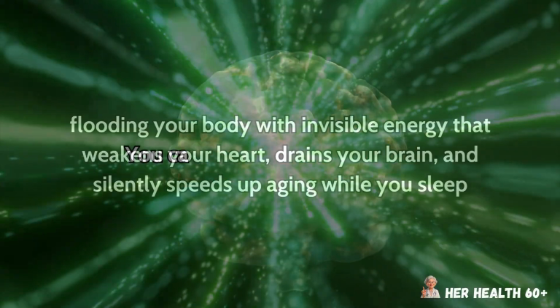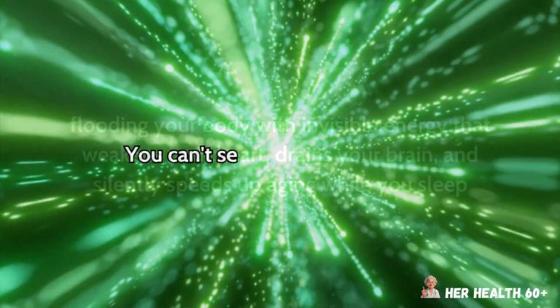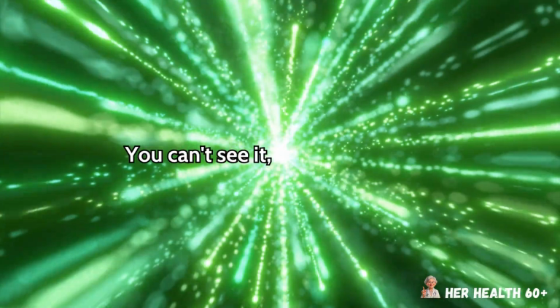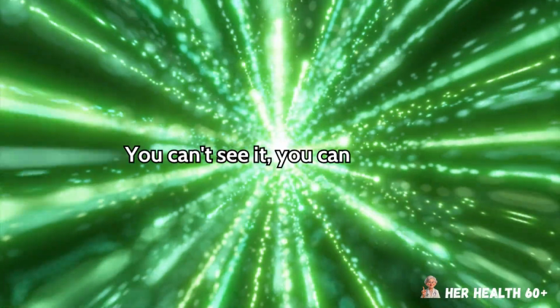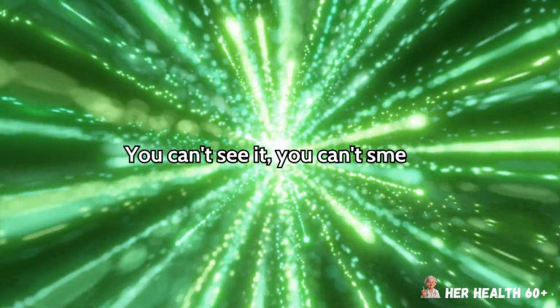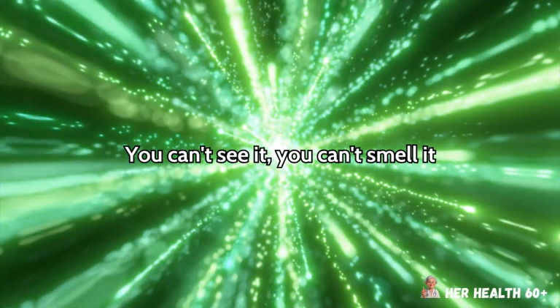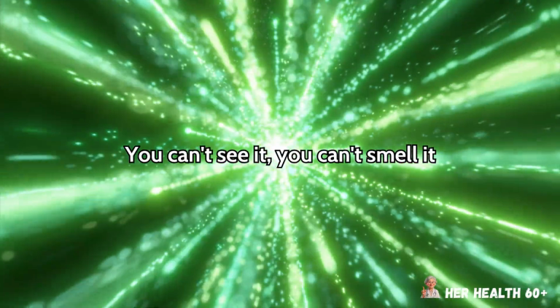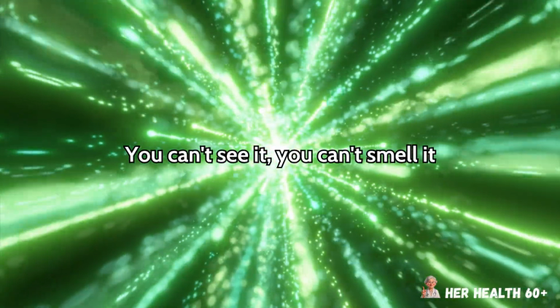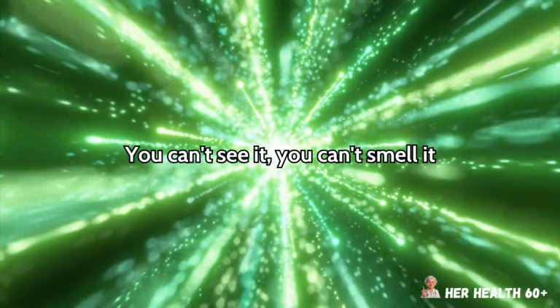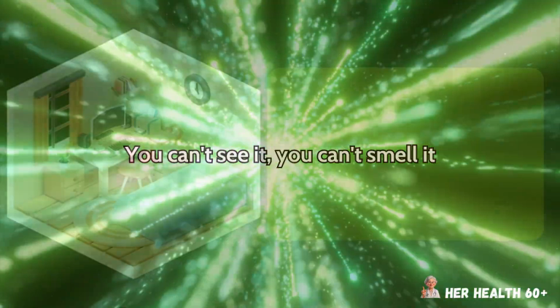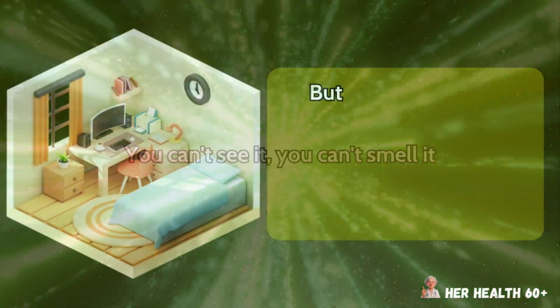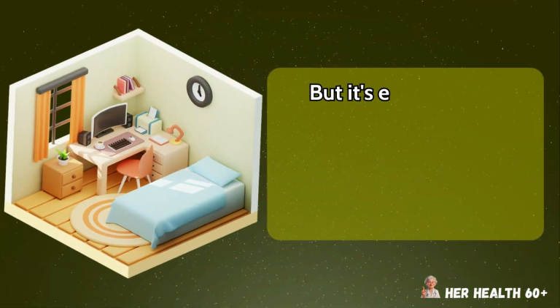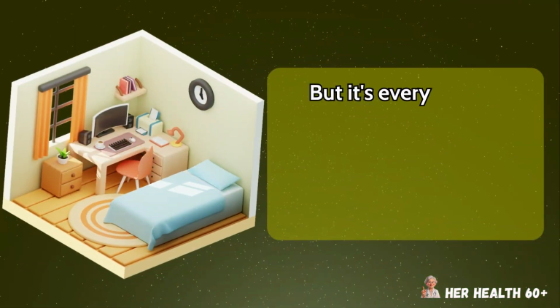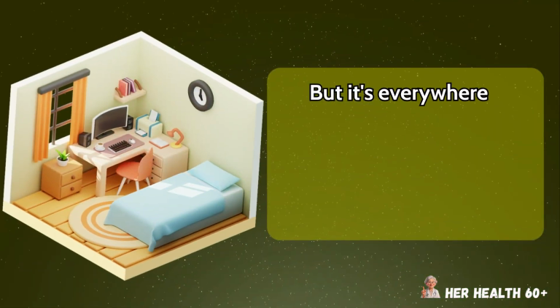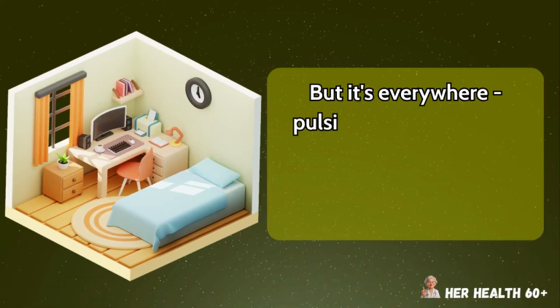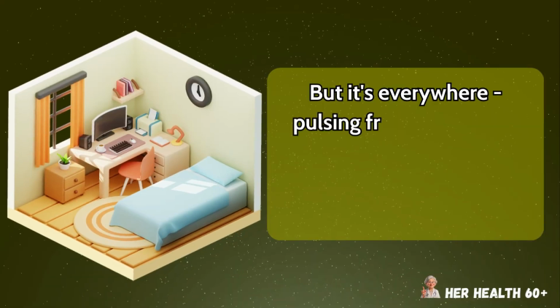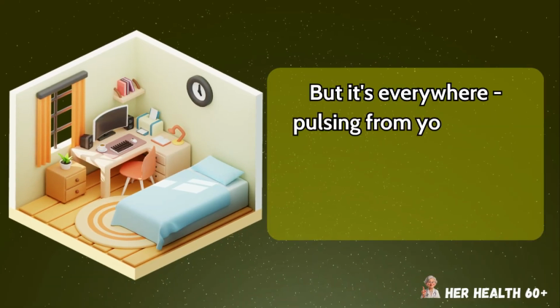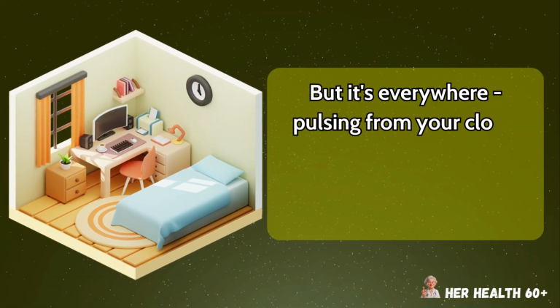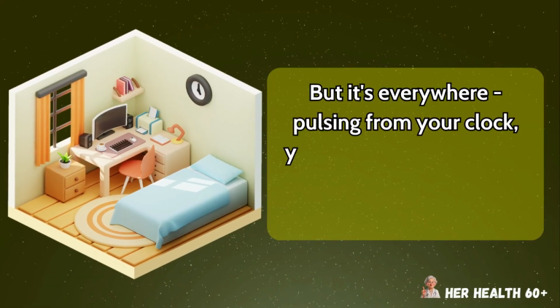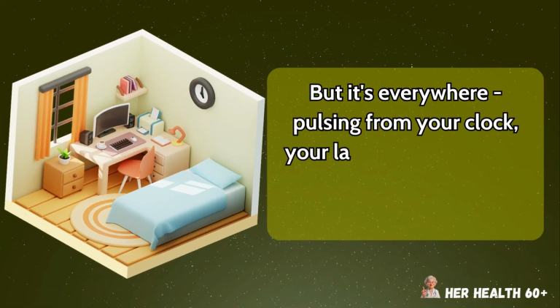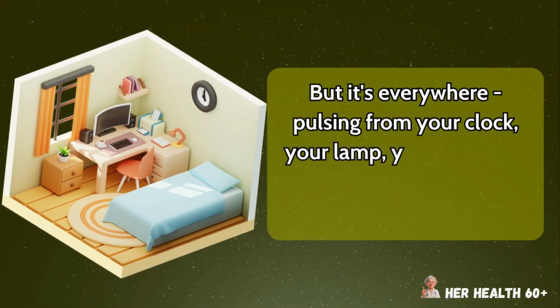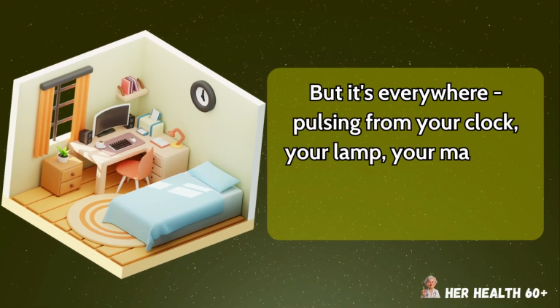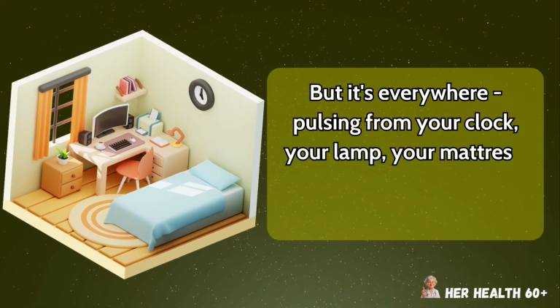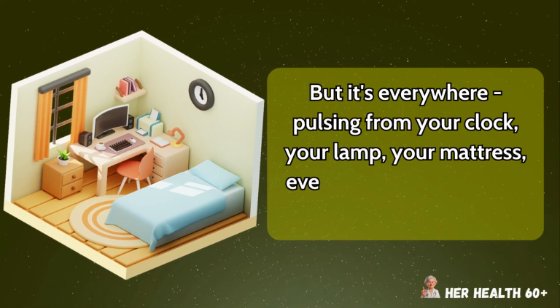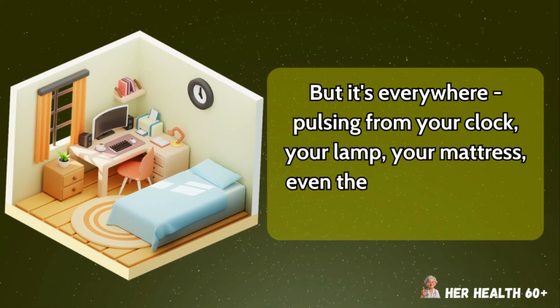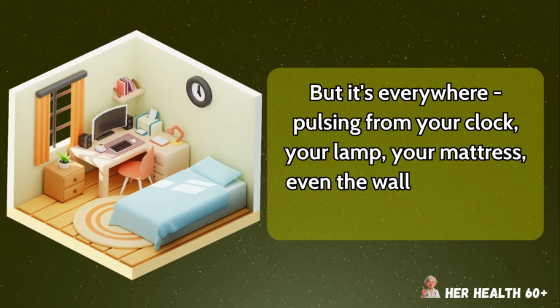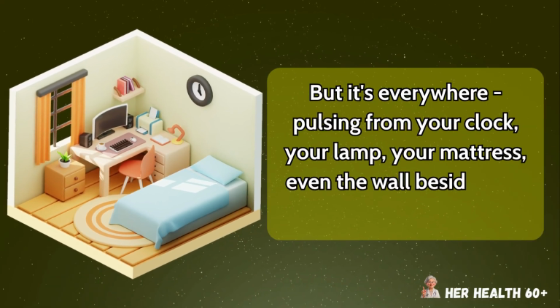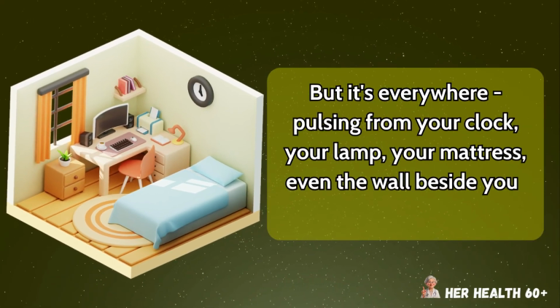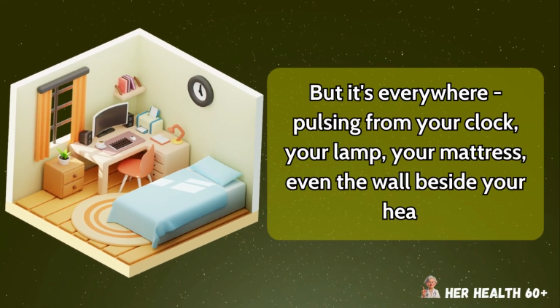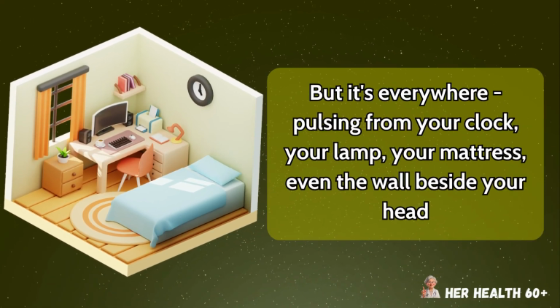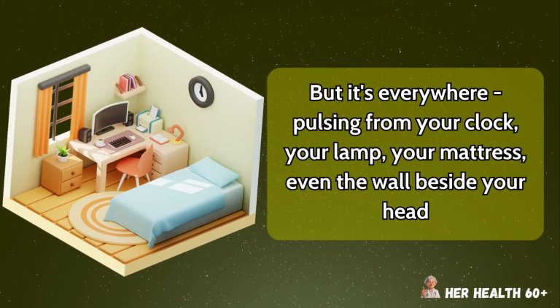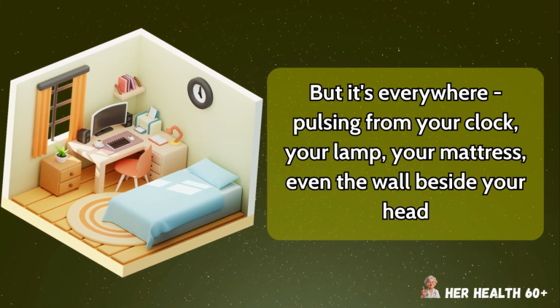You can't see it. You can't smell it. But it's everywhere, pulsing from your clock, your lamp, your mattress, even the wall beside your head.